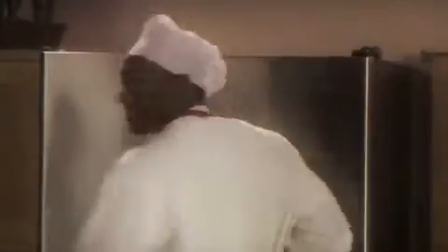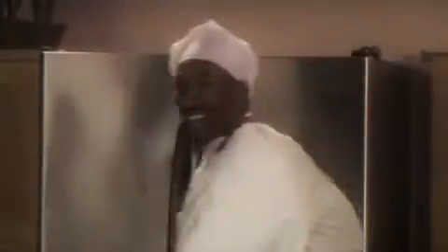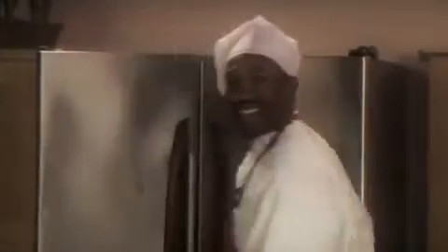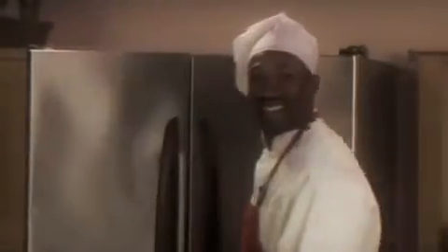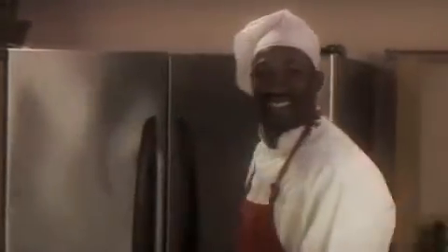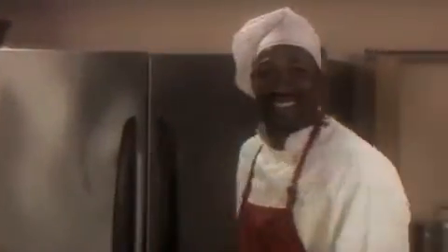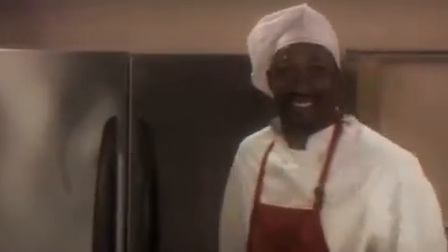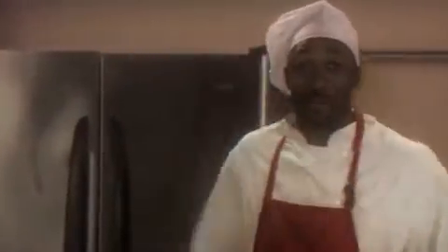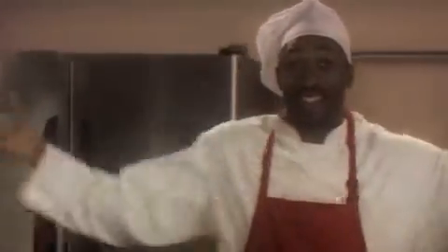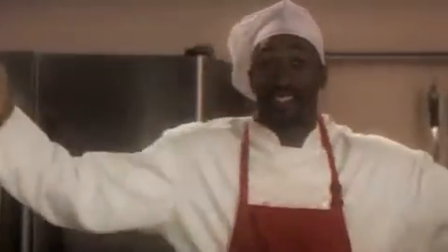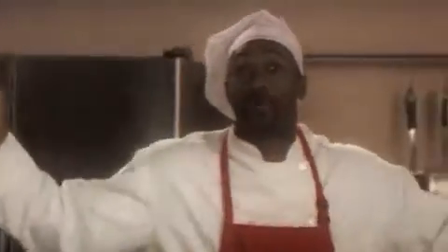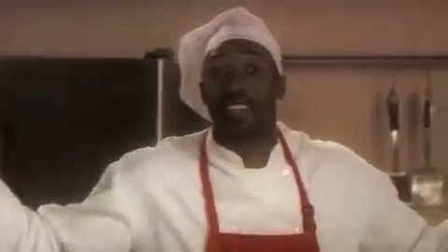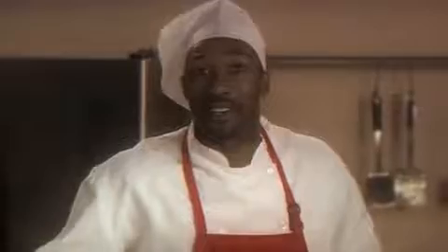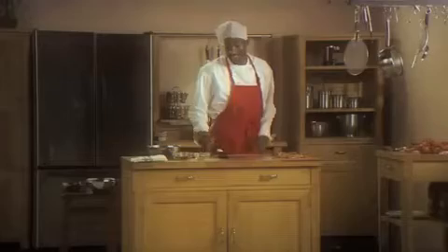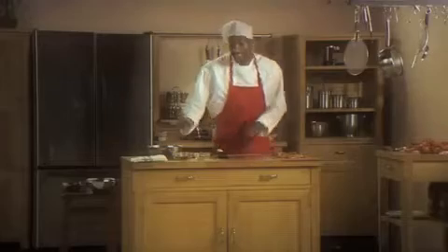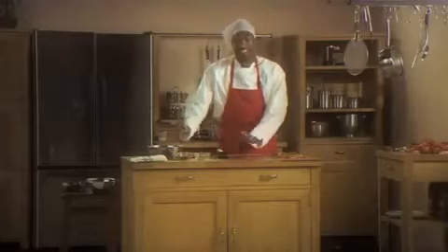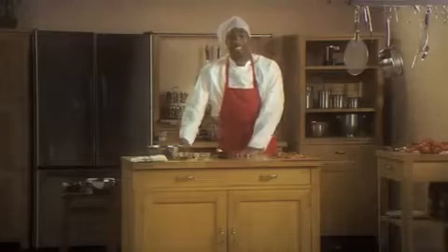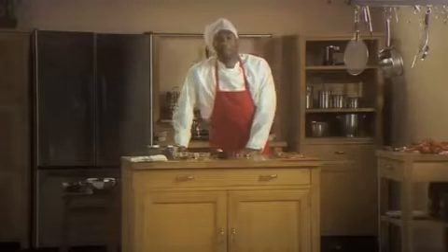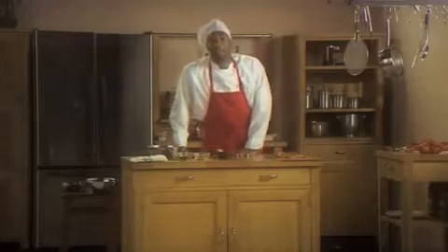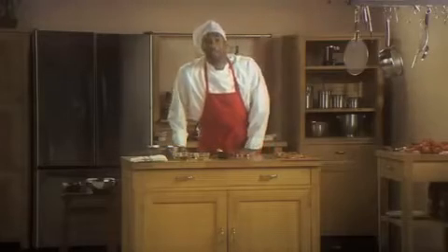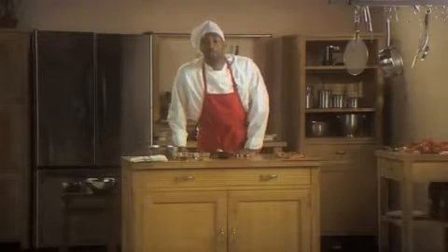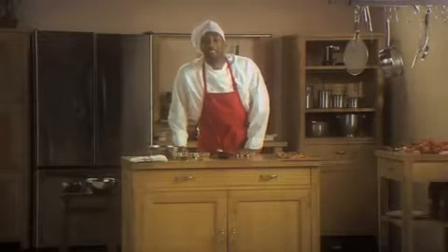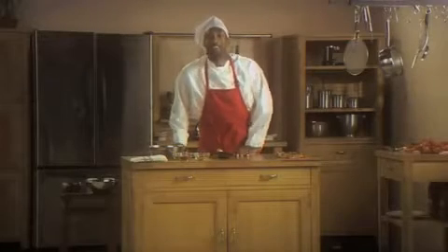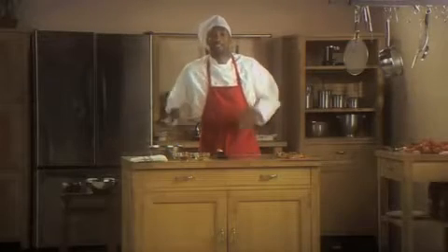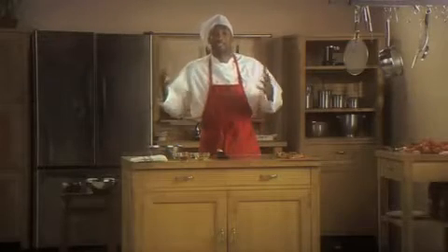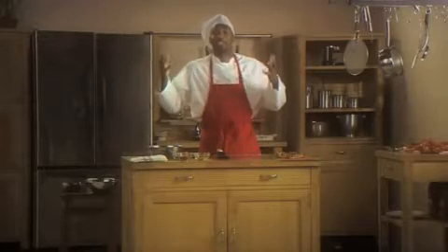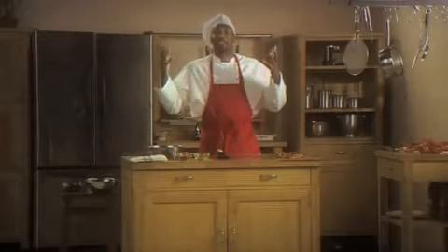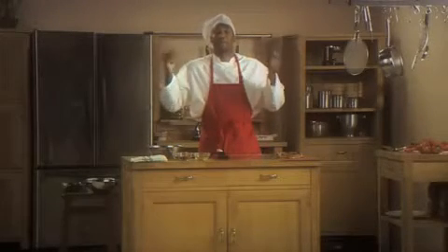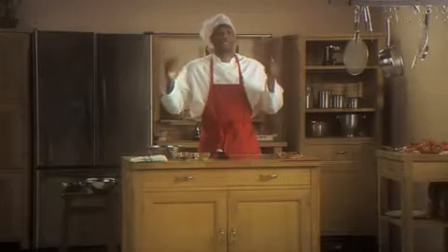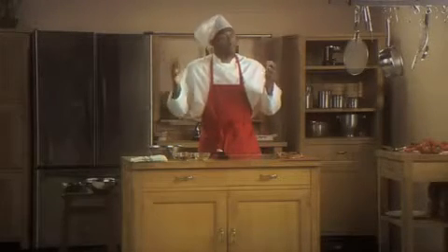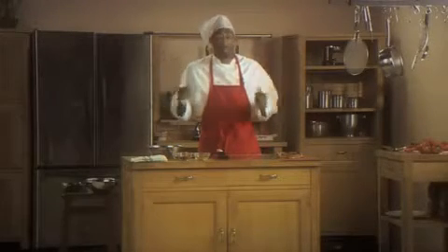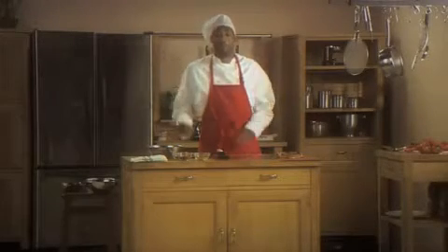Hey, welcome back to Cooking with Gil. Today I'm going to show you how to cook chicken and shrimp on a hibachi grill.